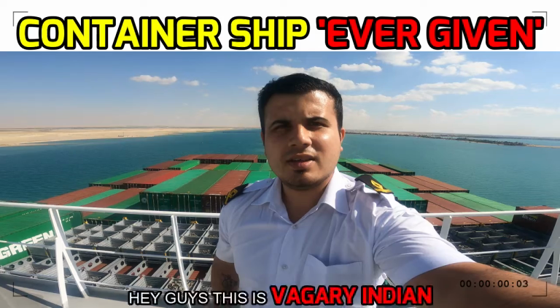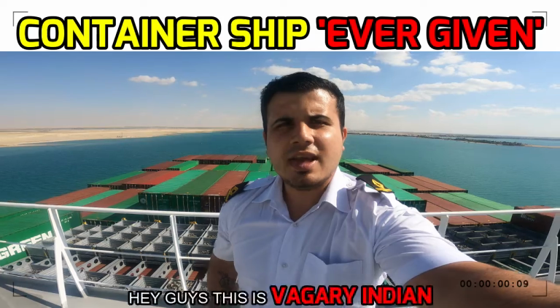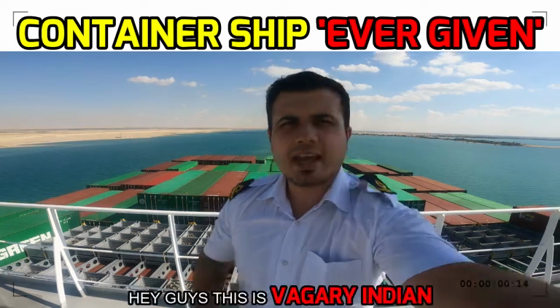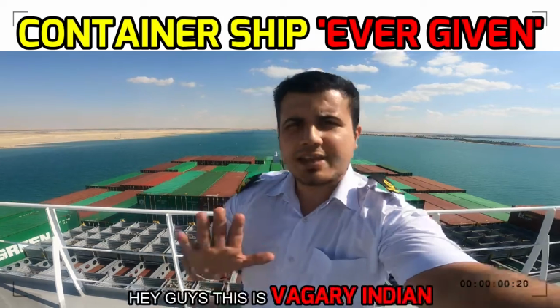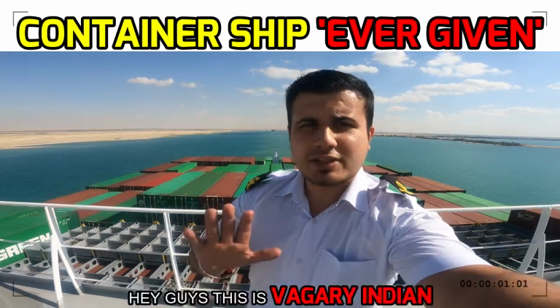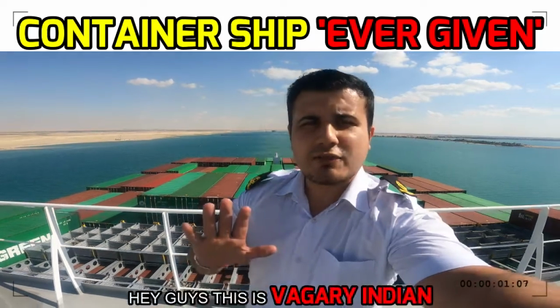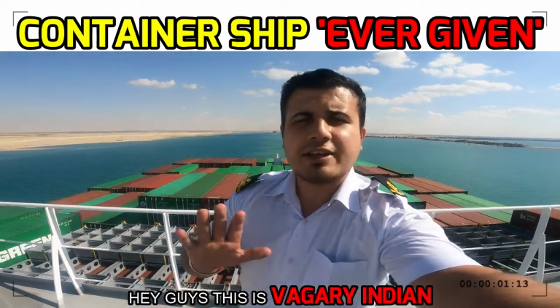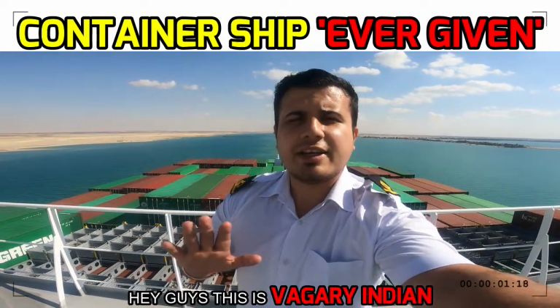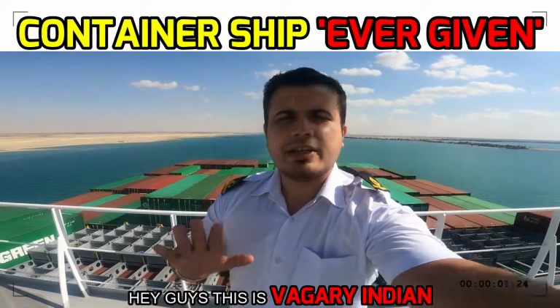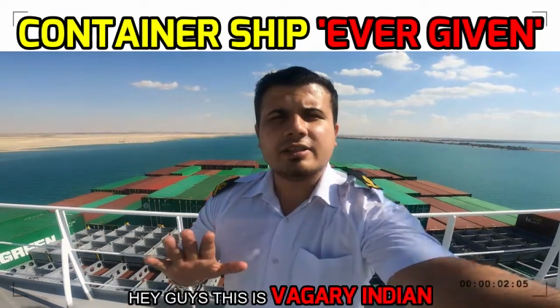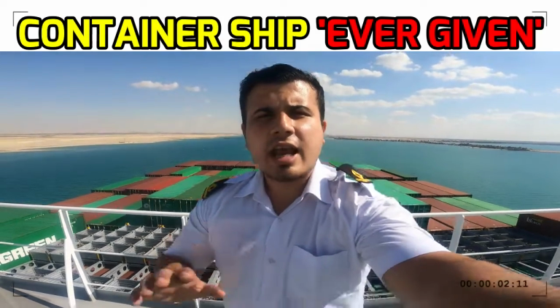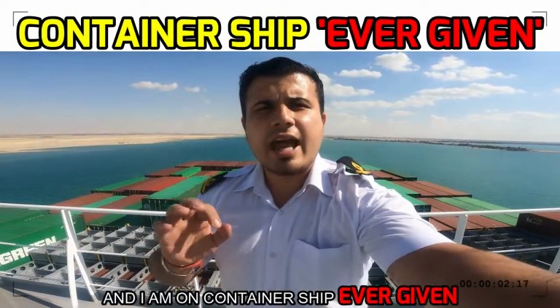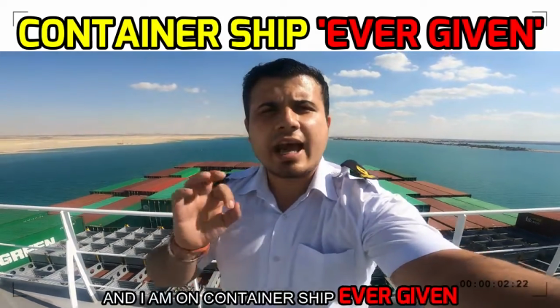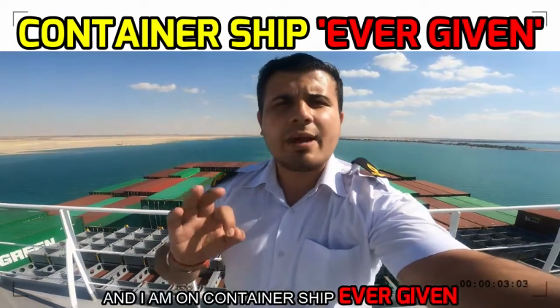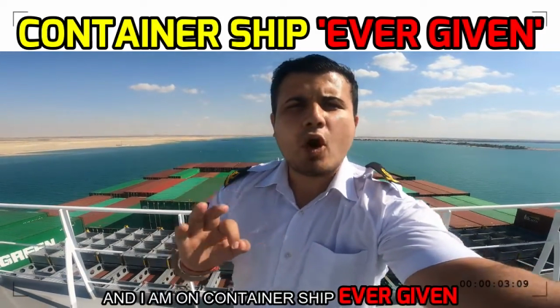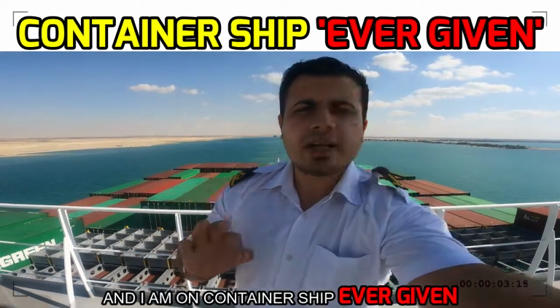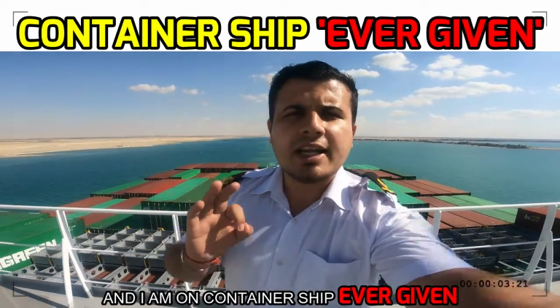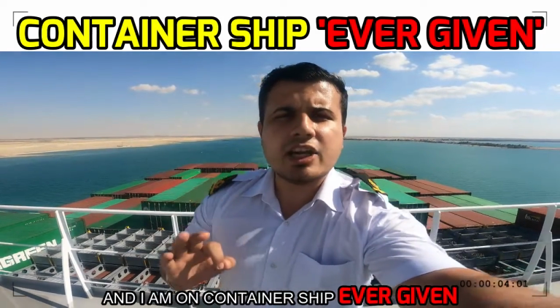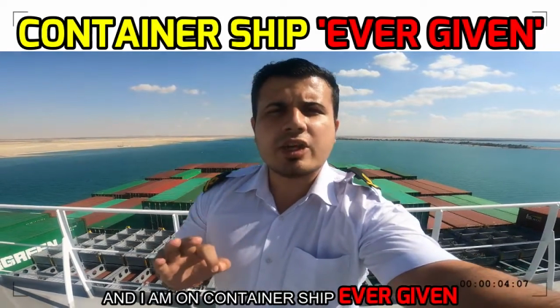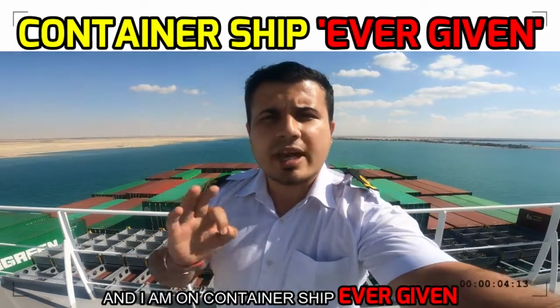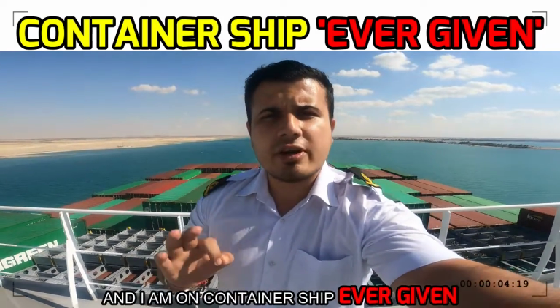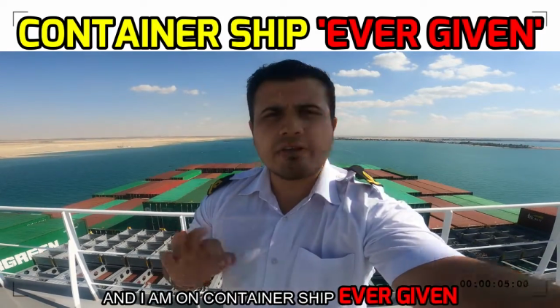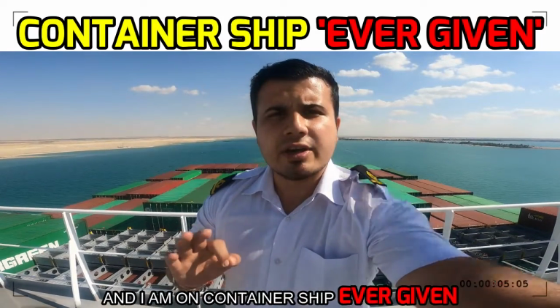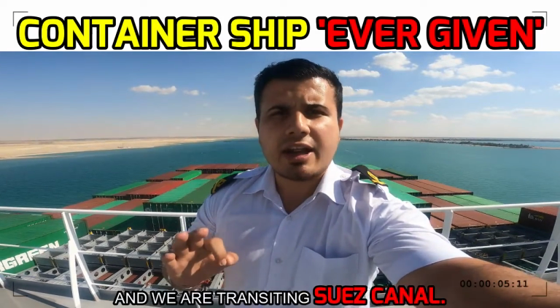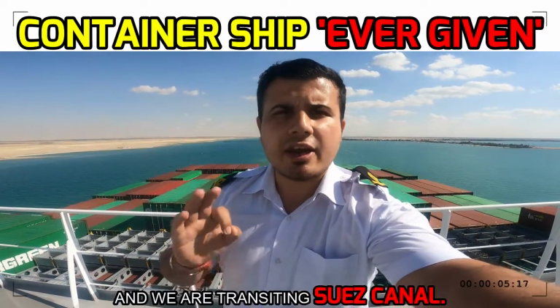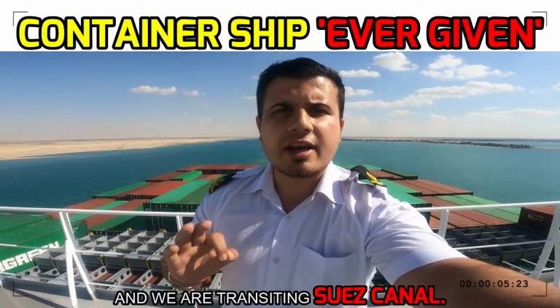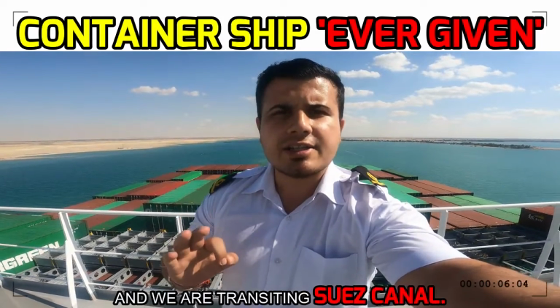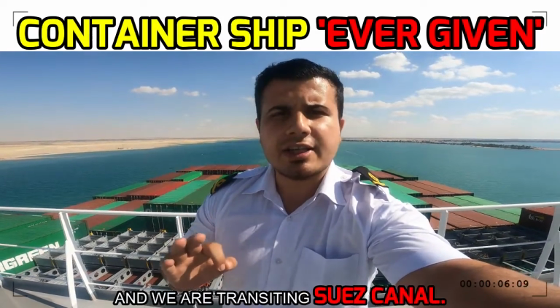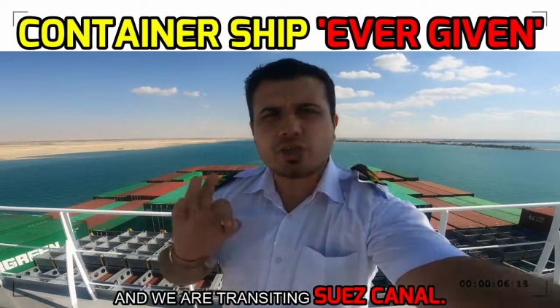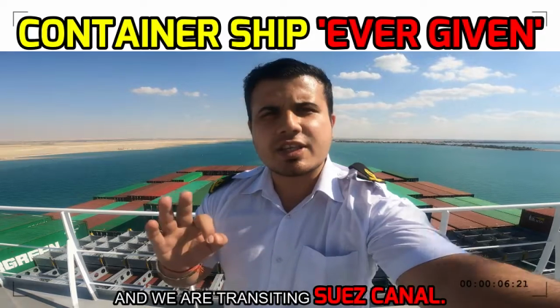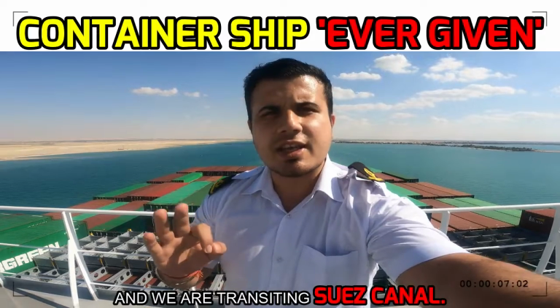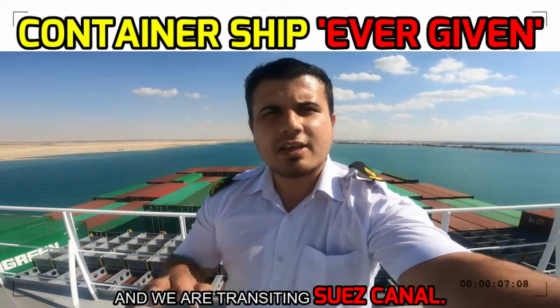Hey guys, this is Wagri Indian and I am on container ship Ever Given and we are transiting Suez Canal.